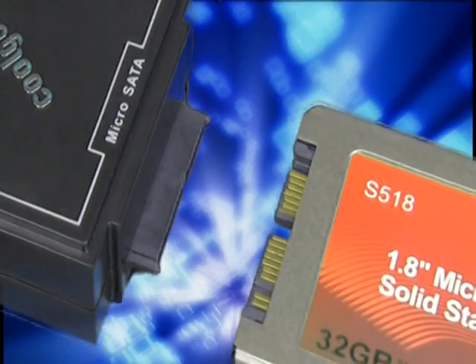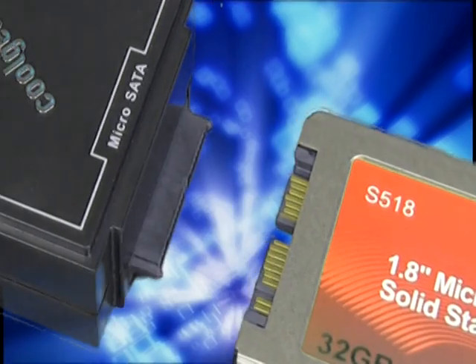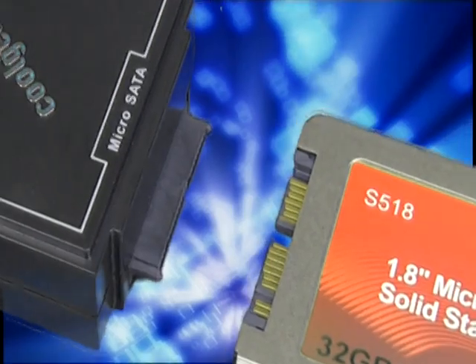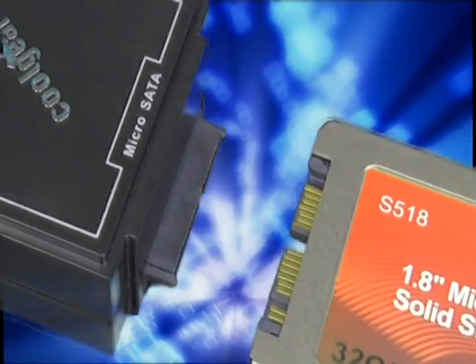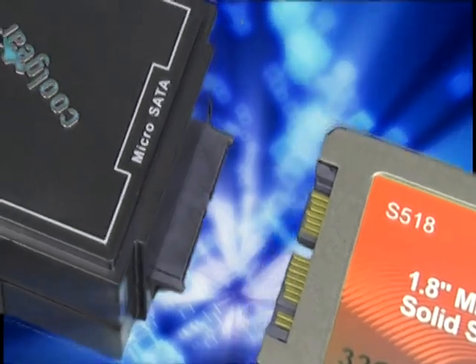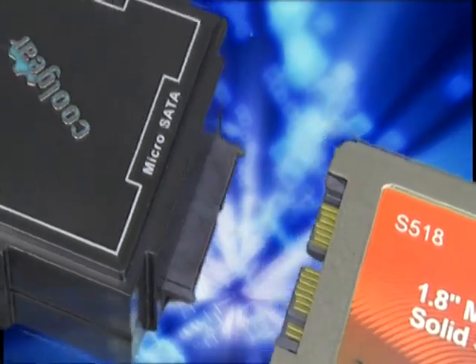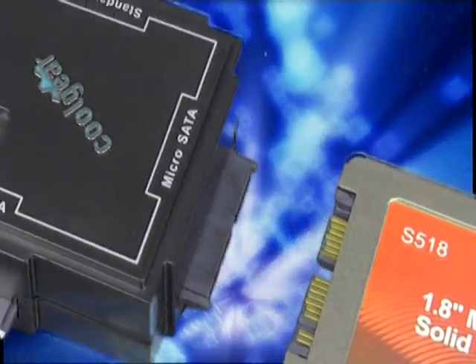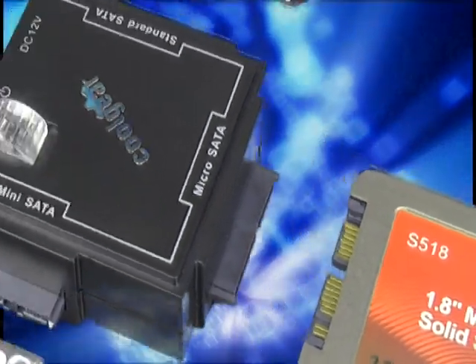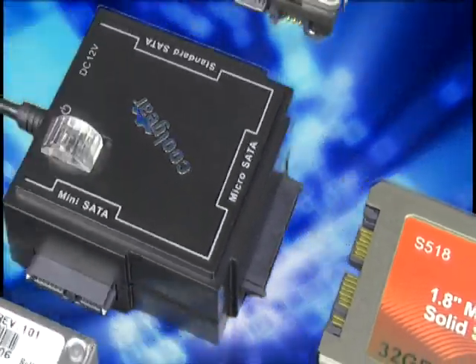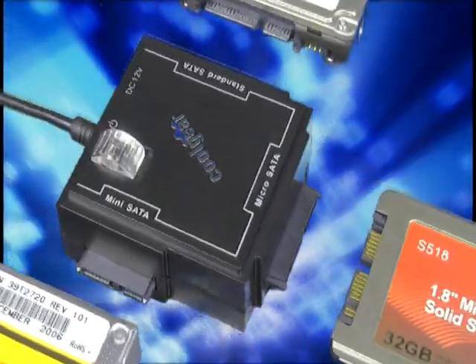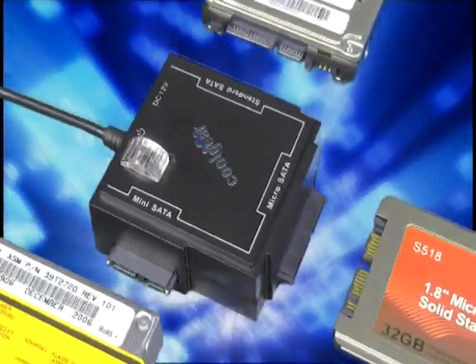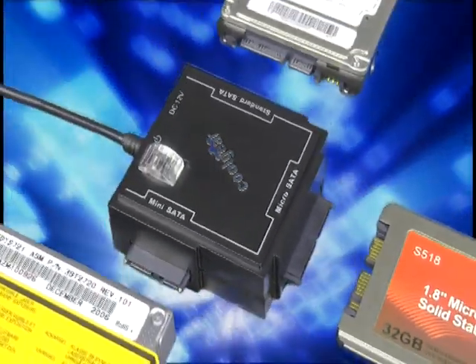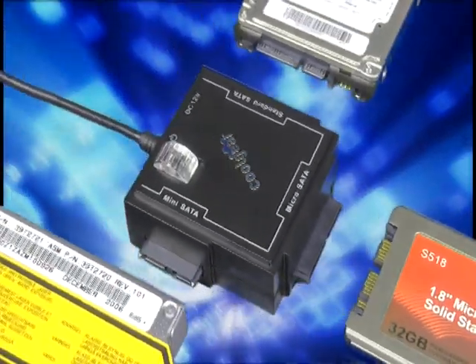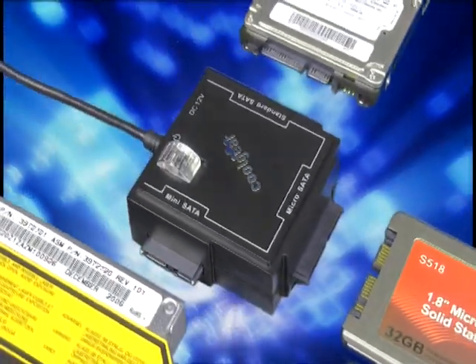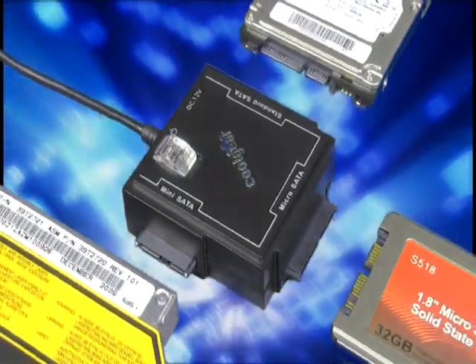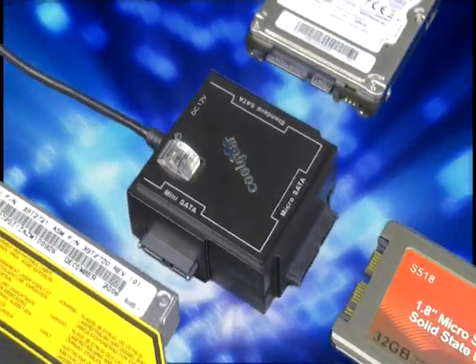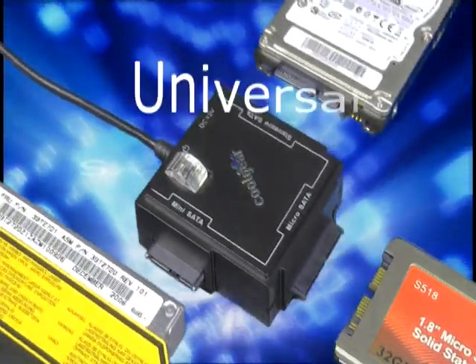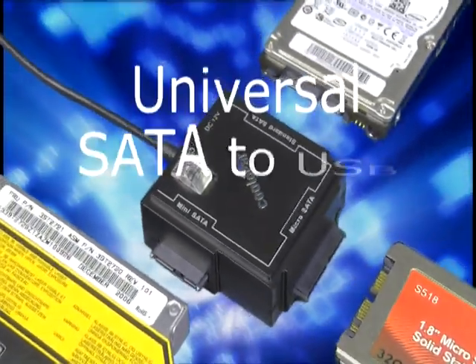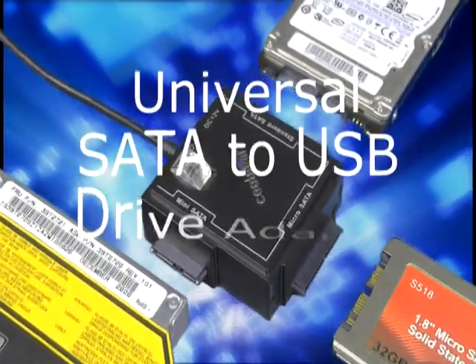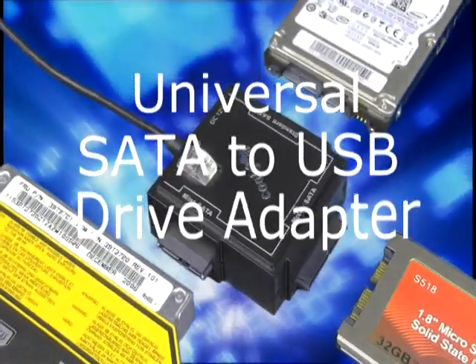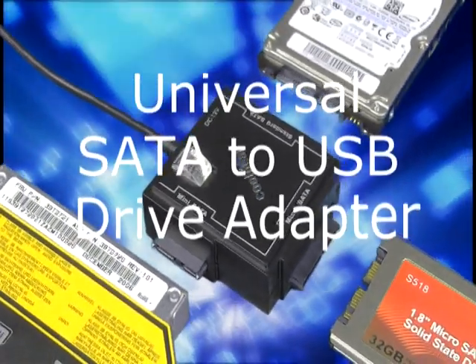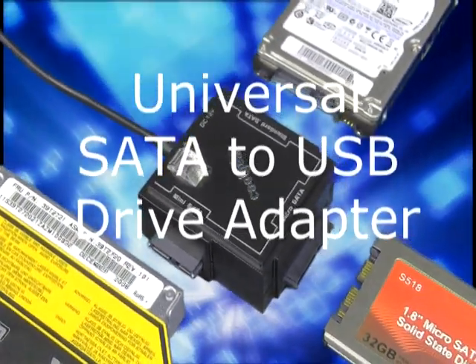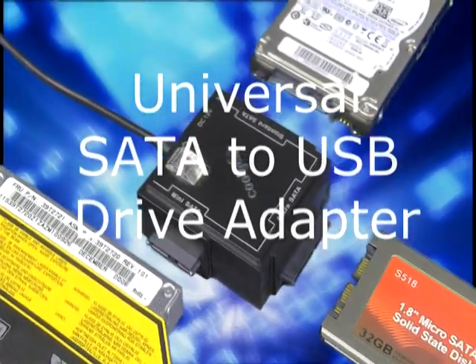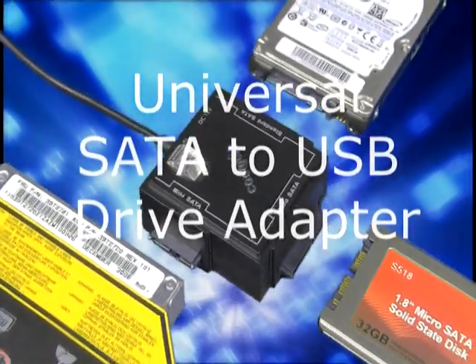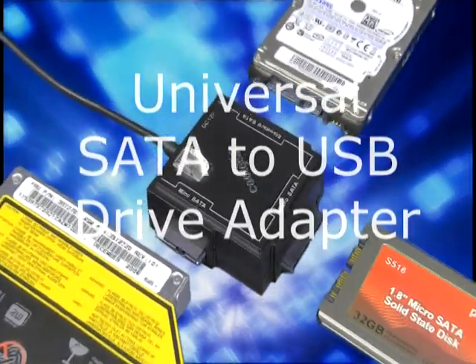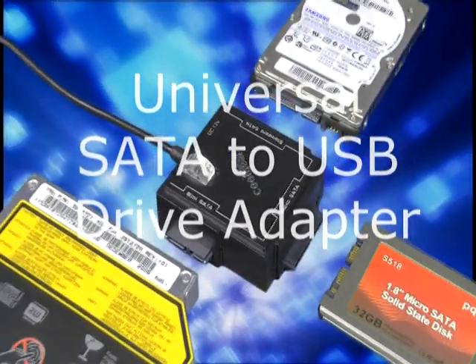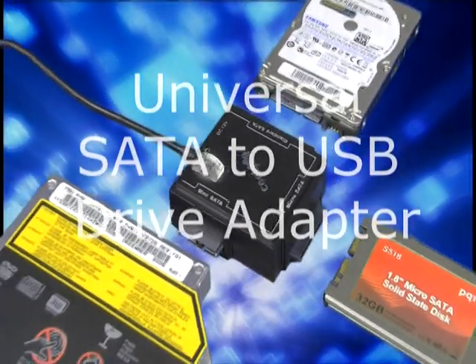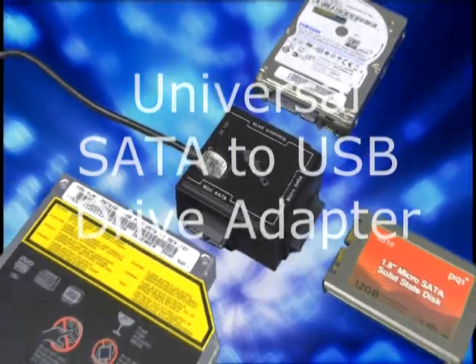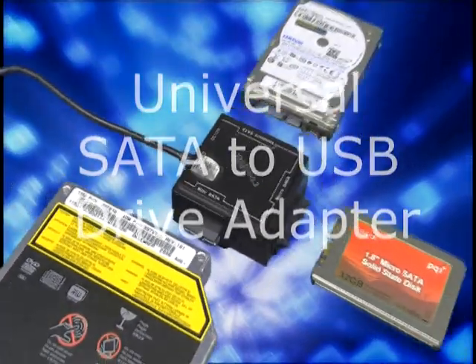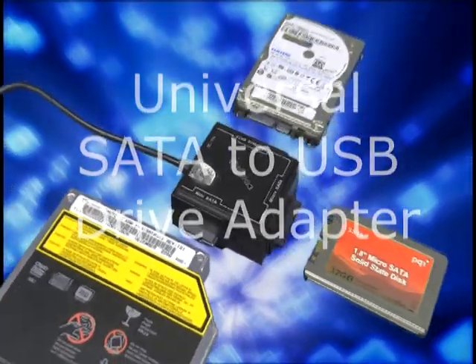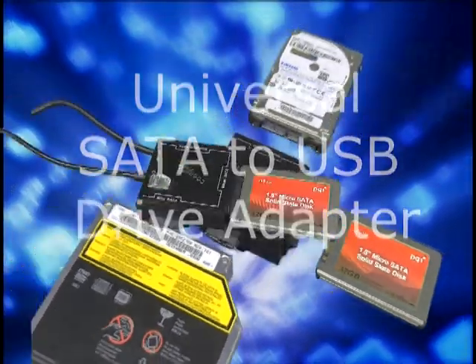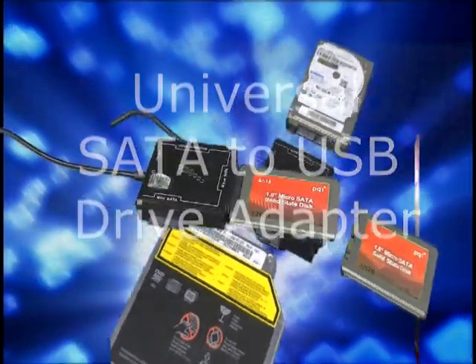Welcome to CoolGear TV. Today let's take a look at our newest universal SATA to USB adapter.